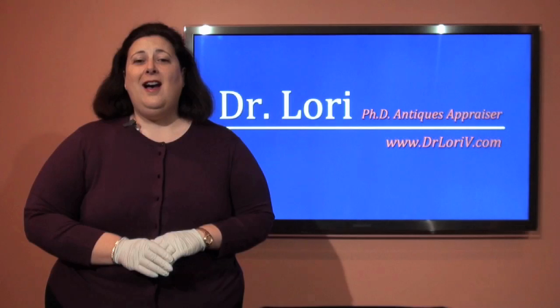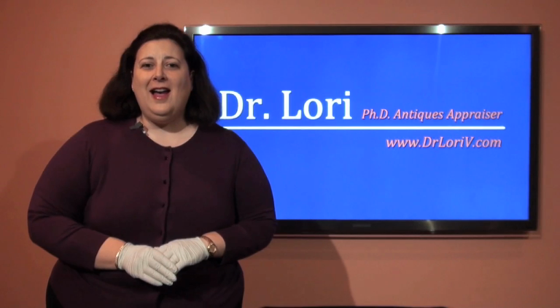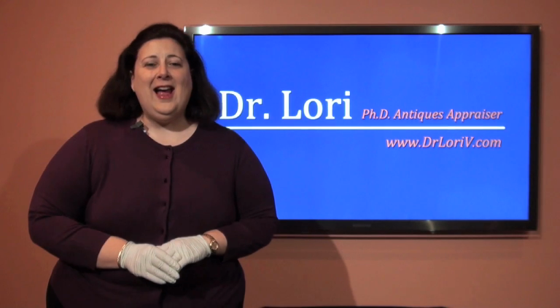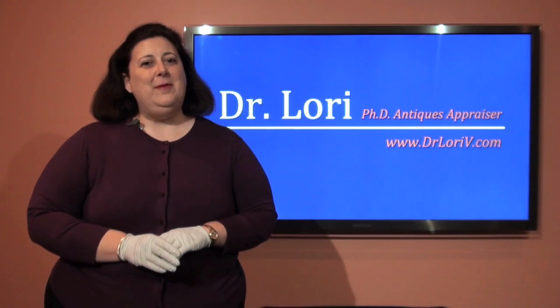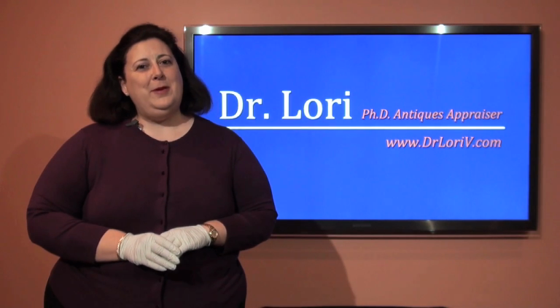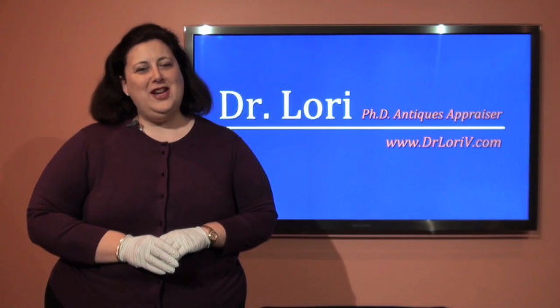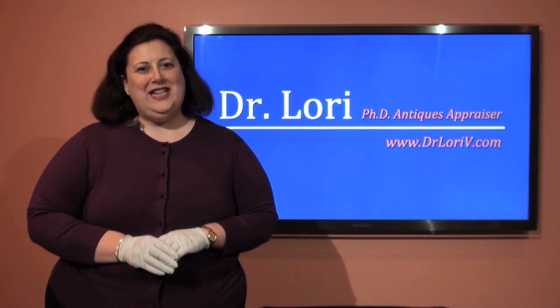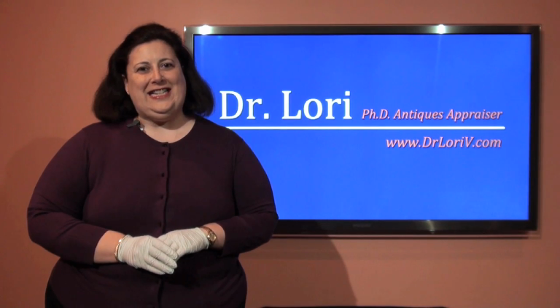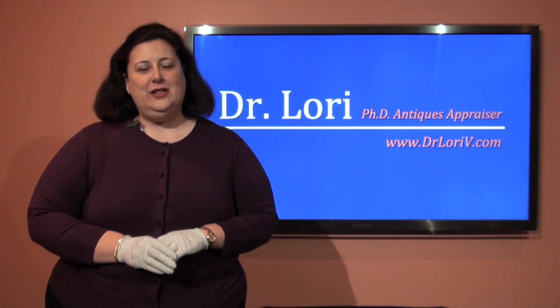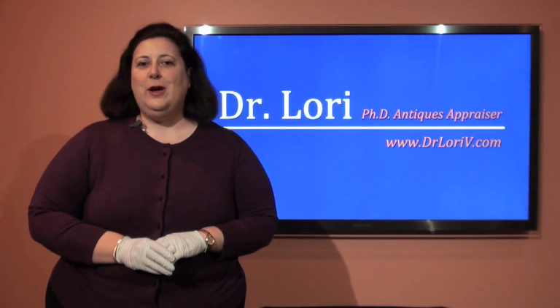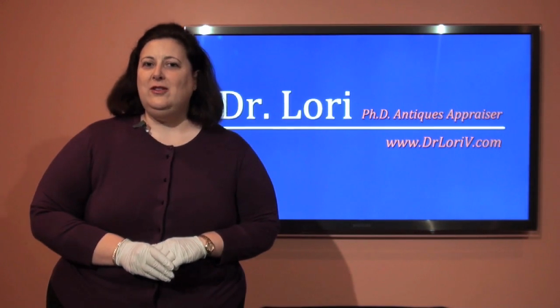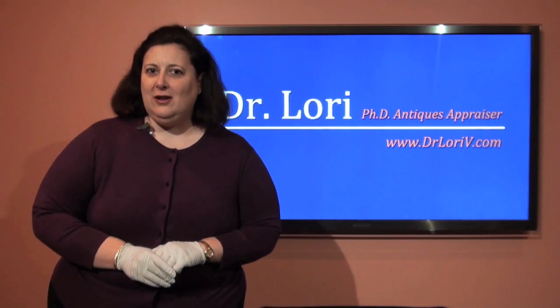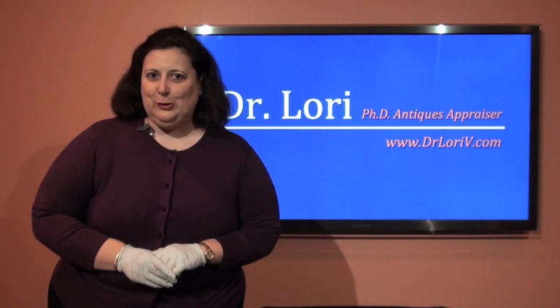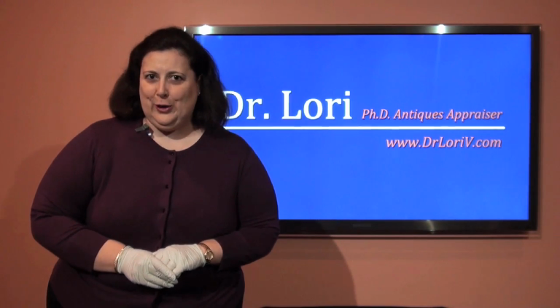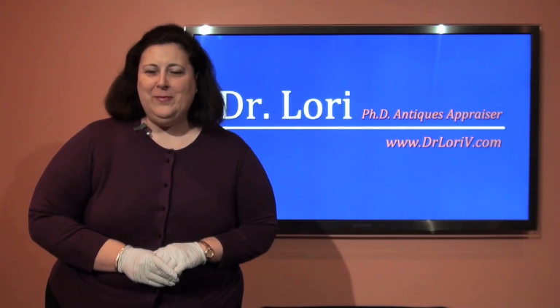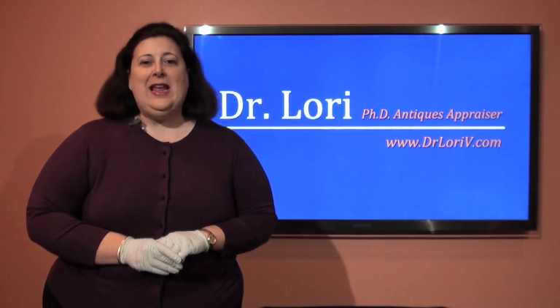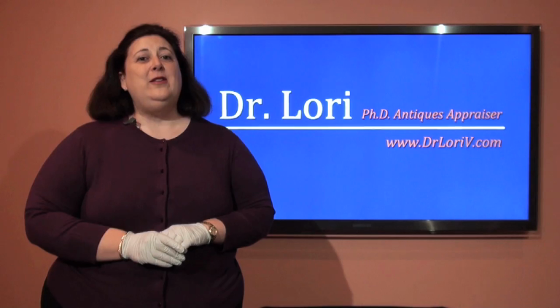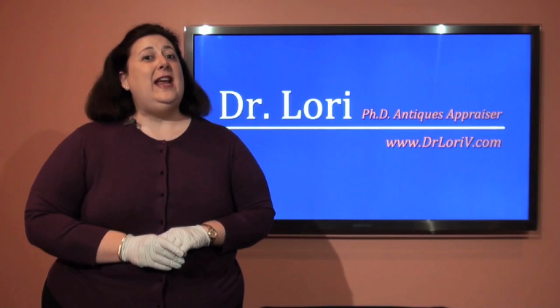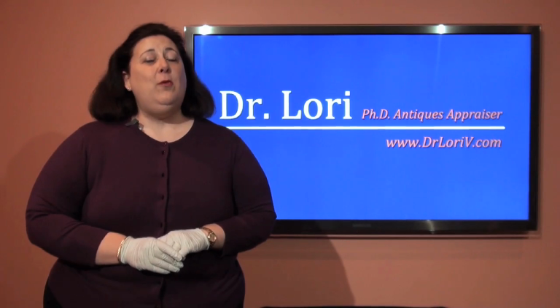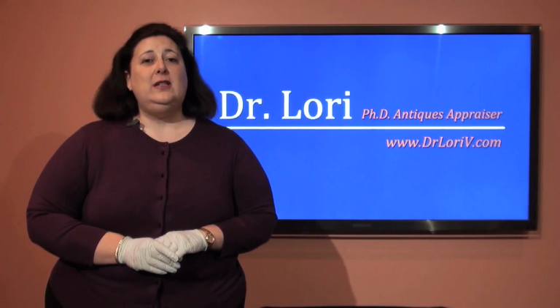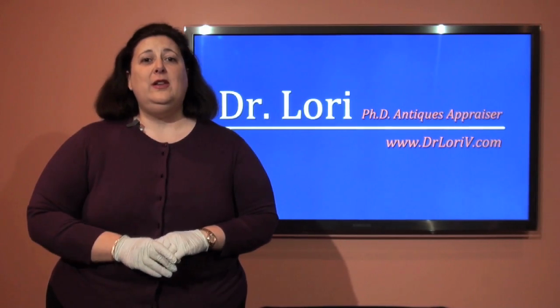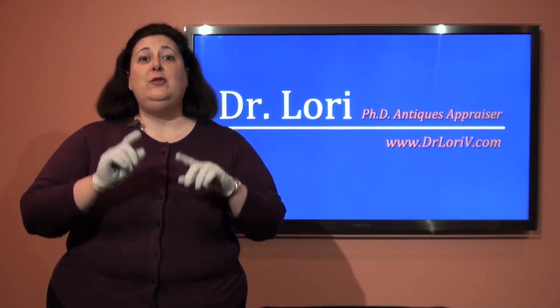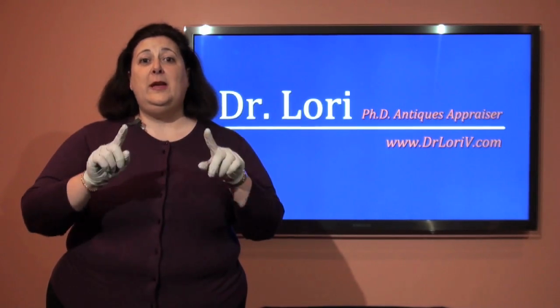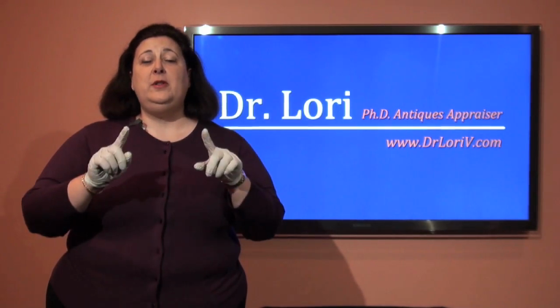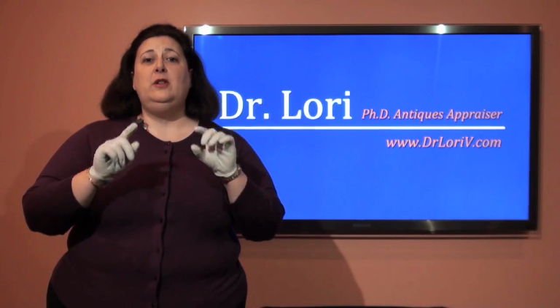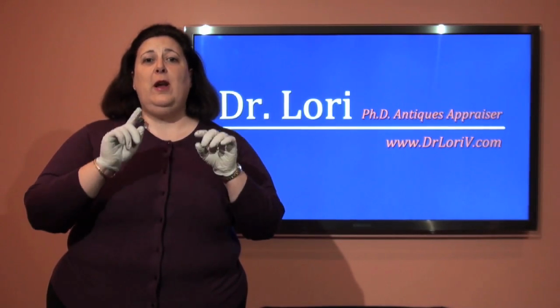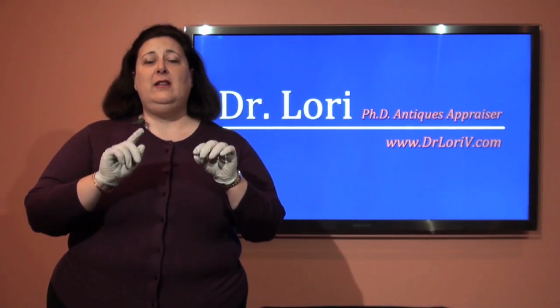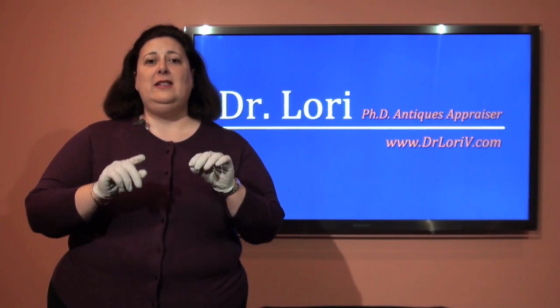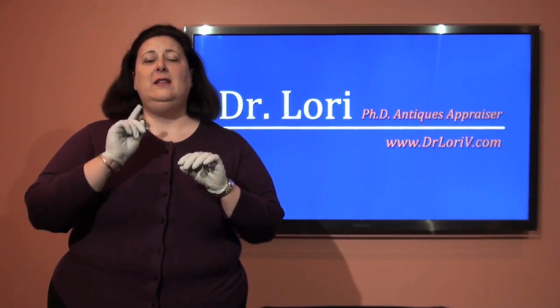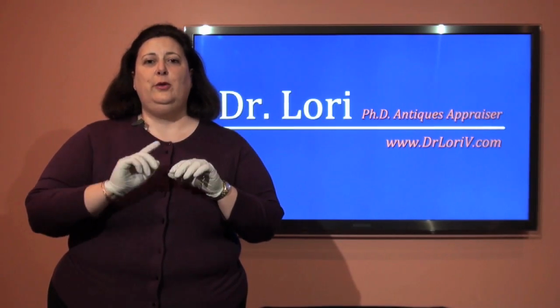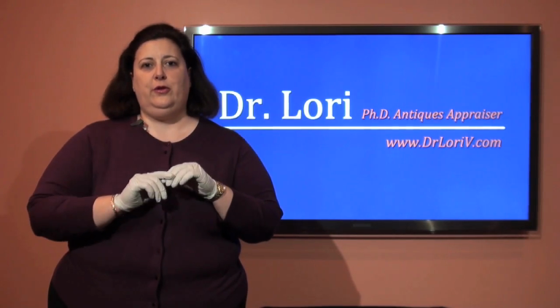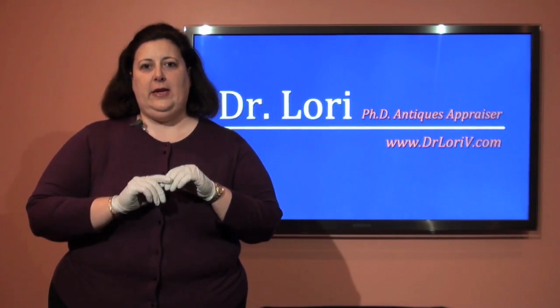Hi, I'm the PhD antiques appraiser, Dr. Lori, and today I want to tell you tips to recognizing silk screens.